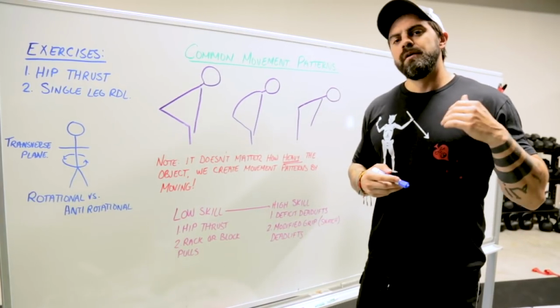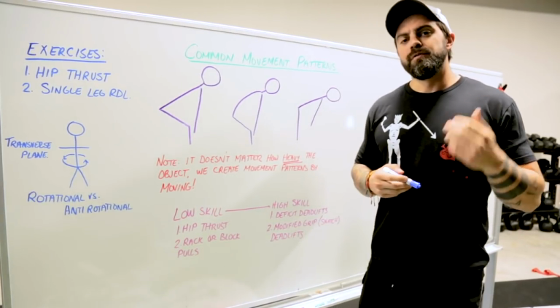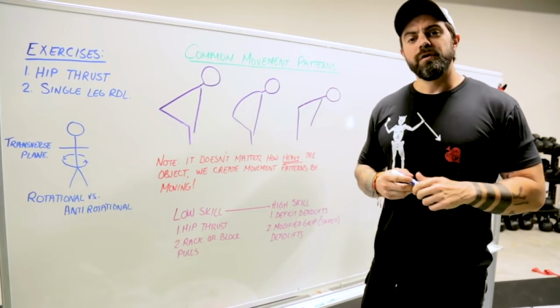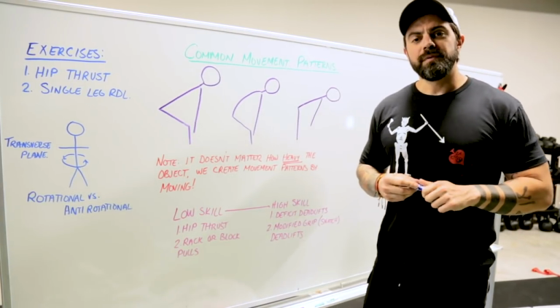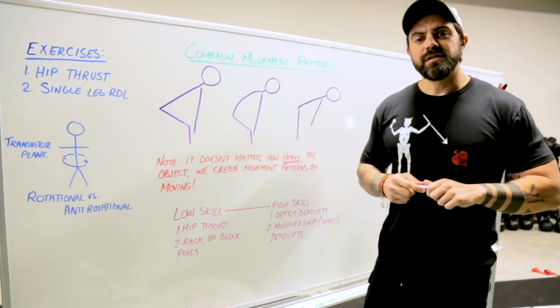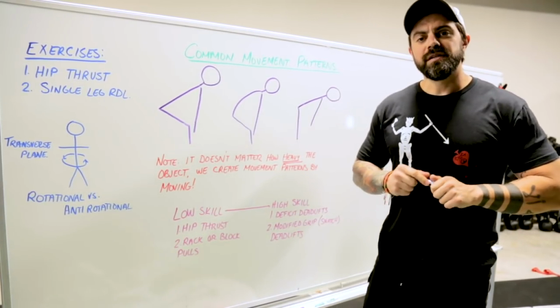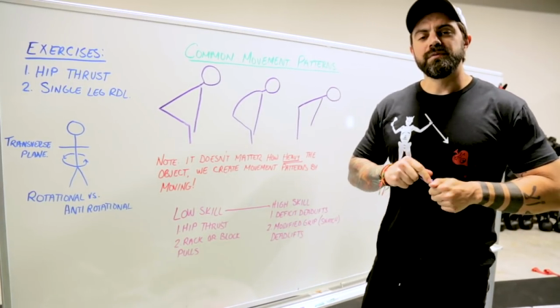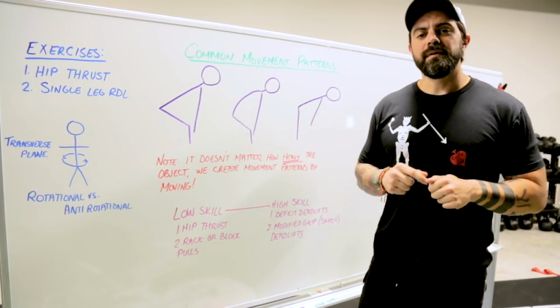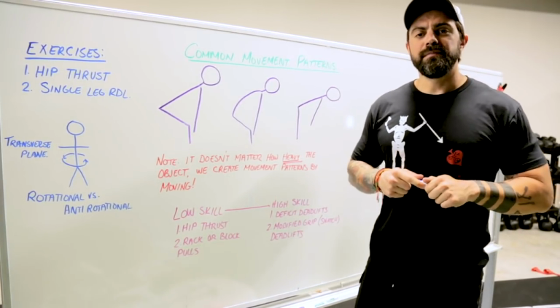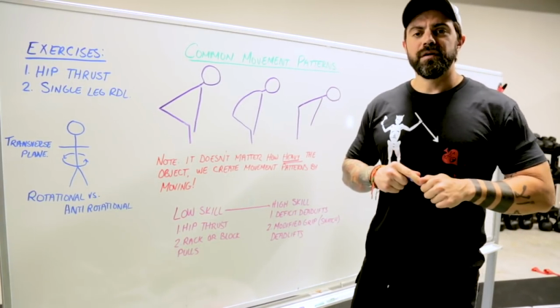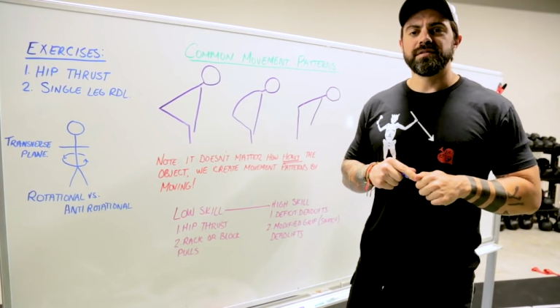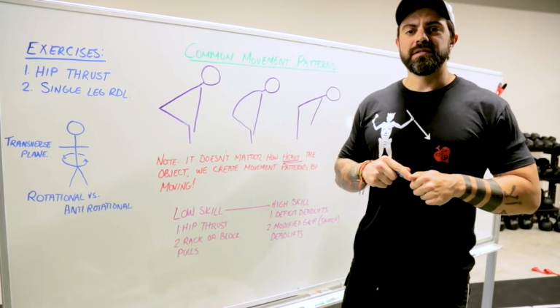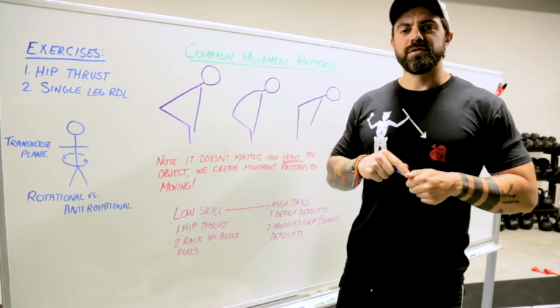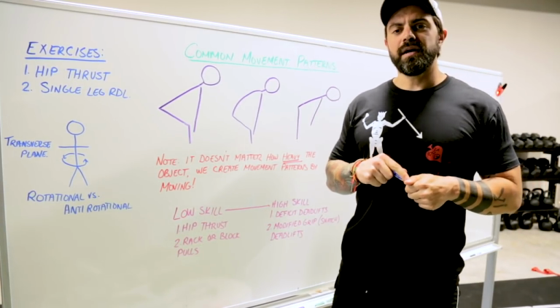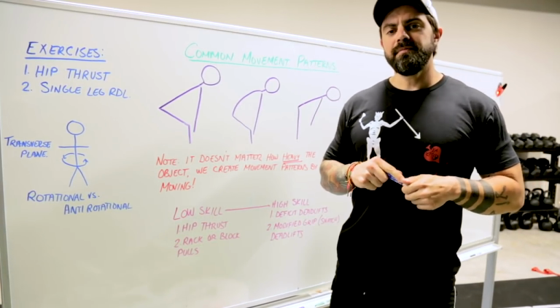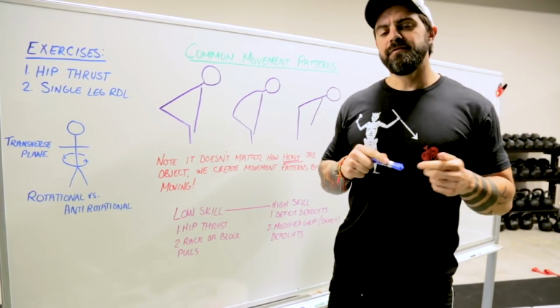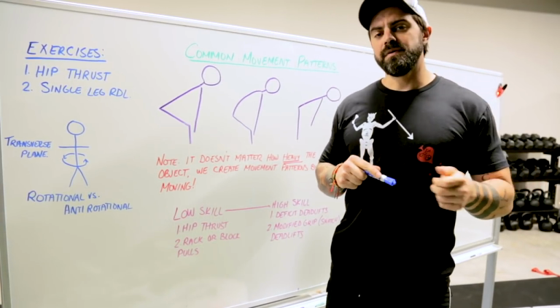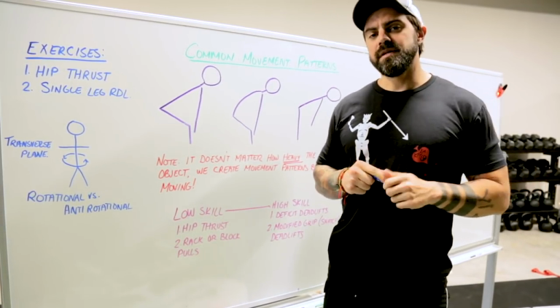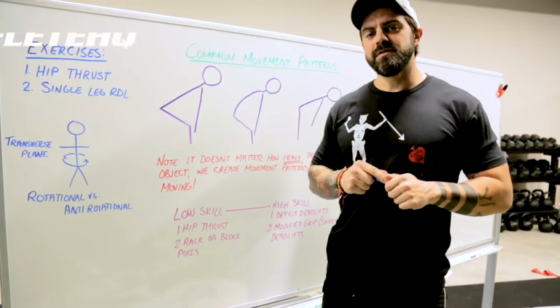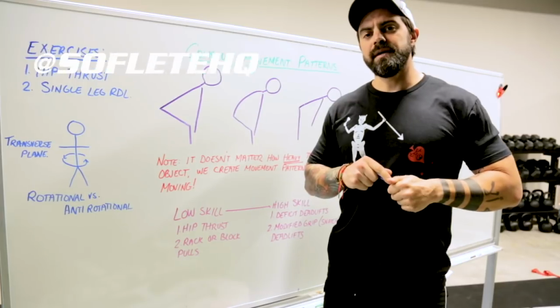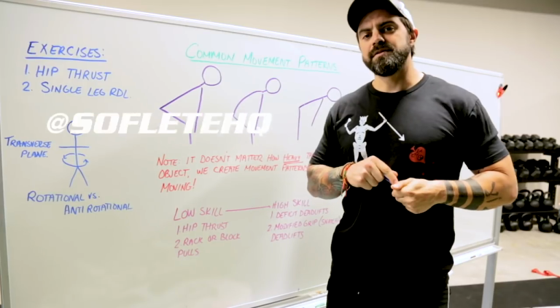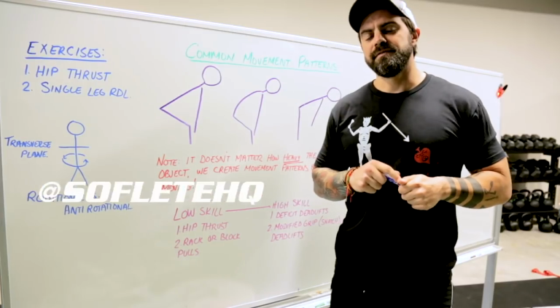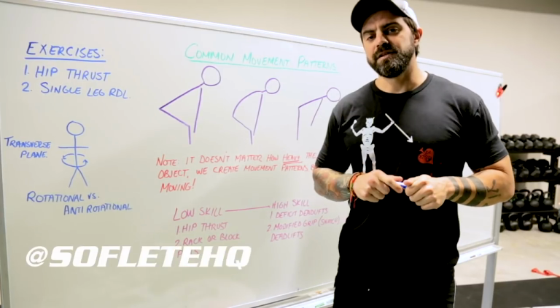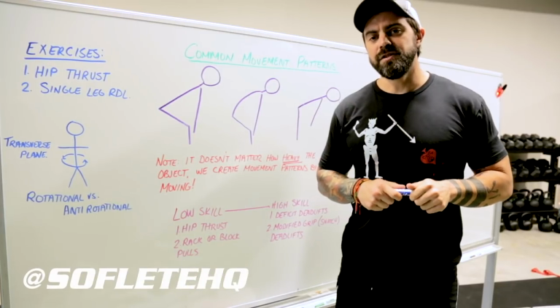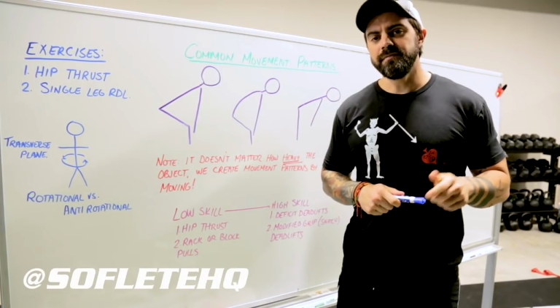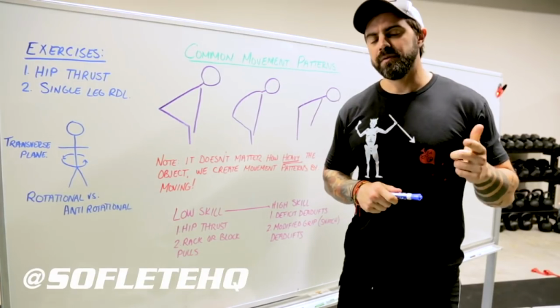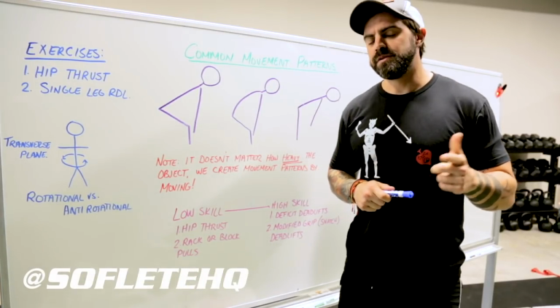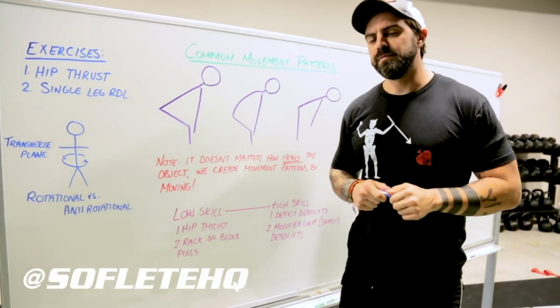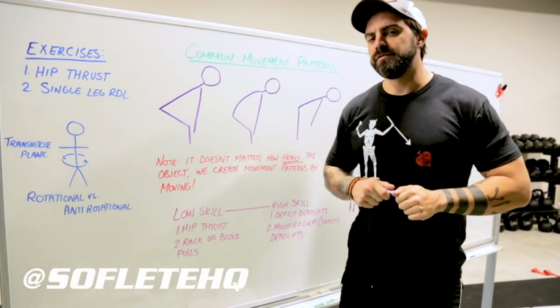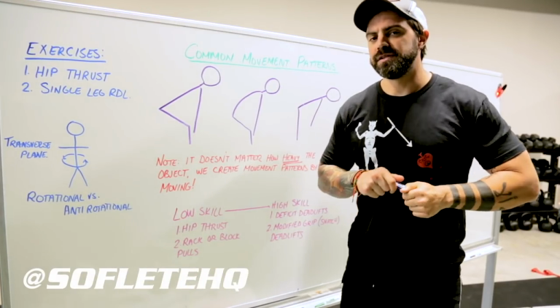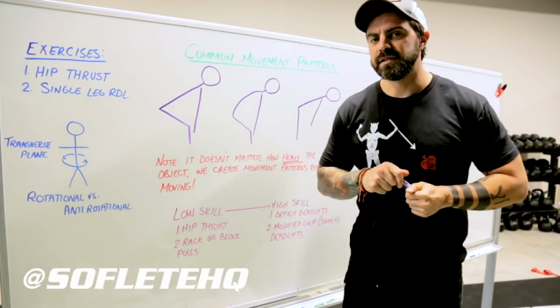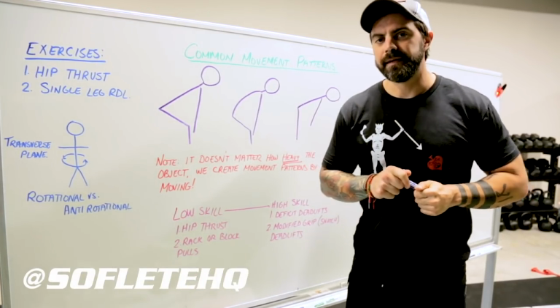For more information, click the red button below that says subscribe. Follow us on Instagram at SoftLeadHQ and we'll hit you with more information next week.